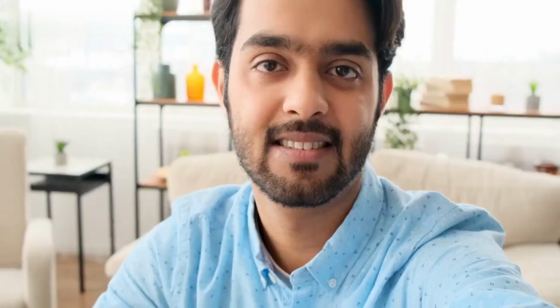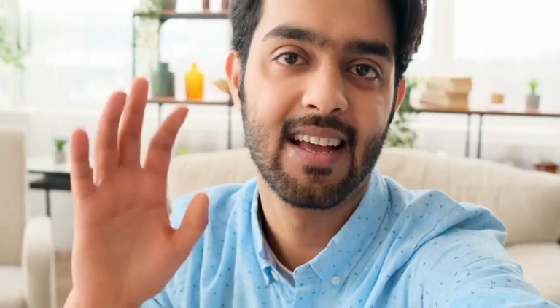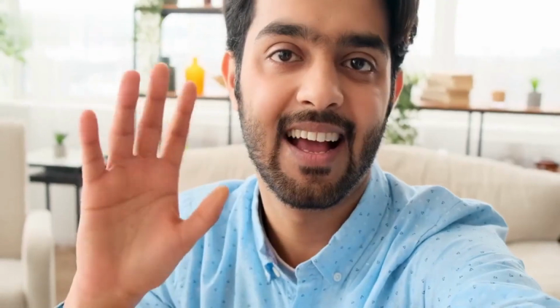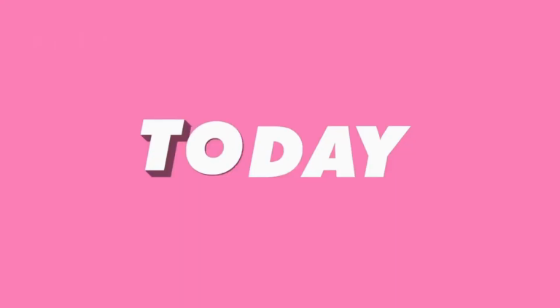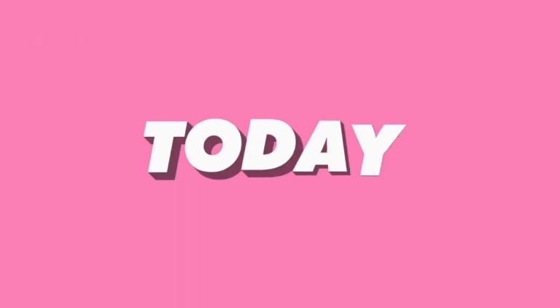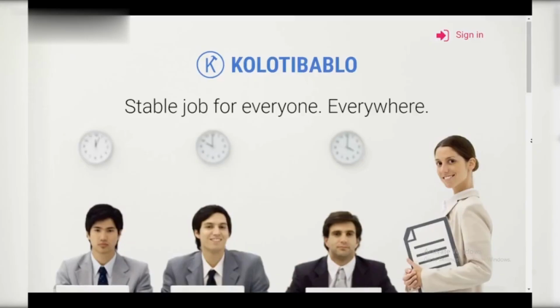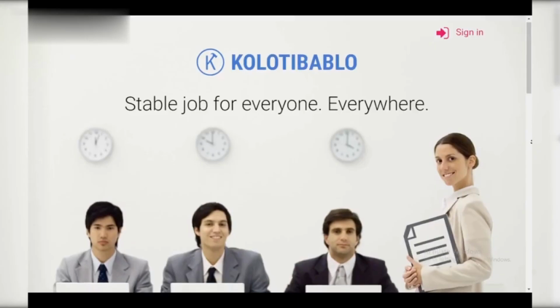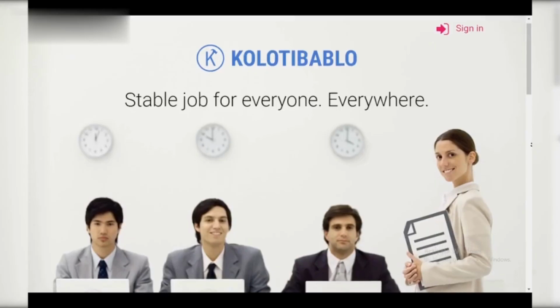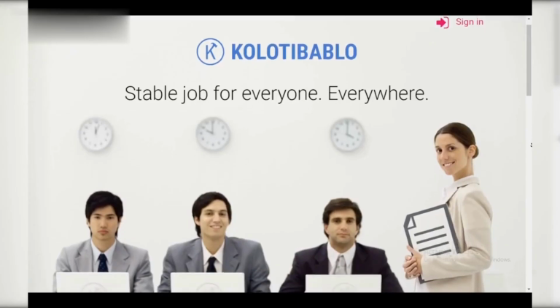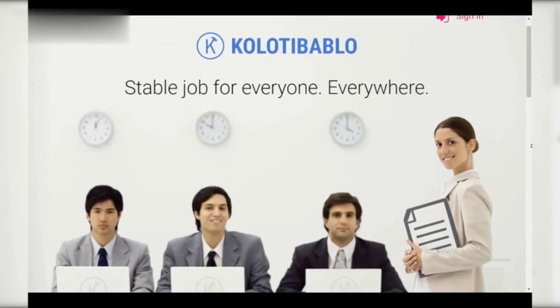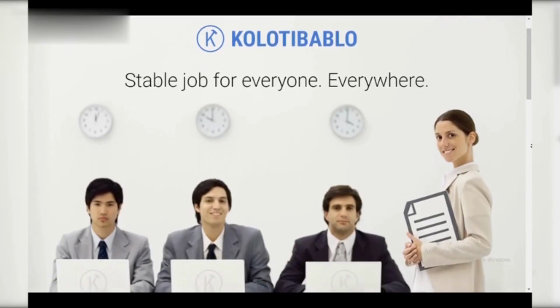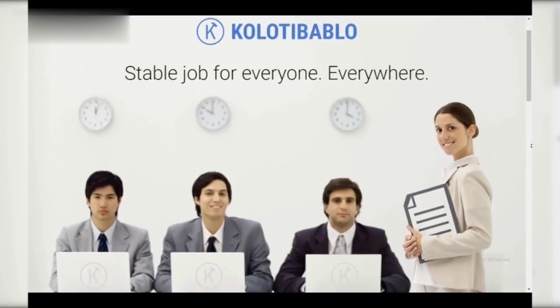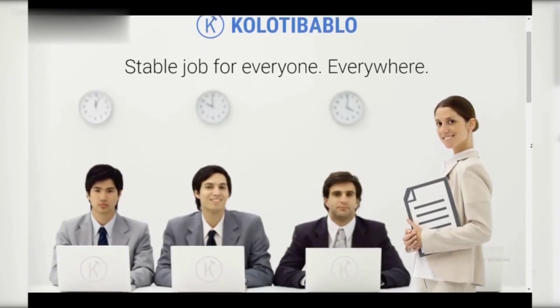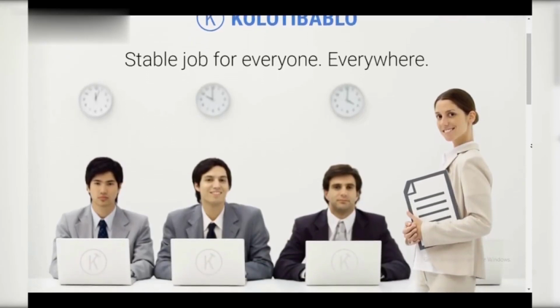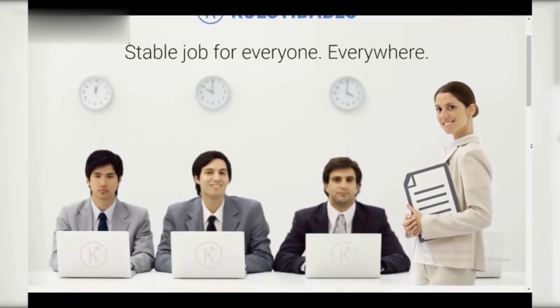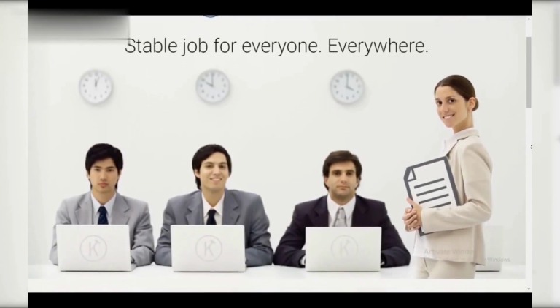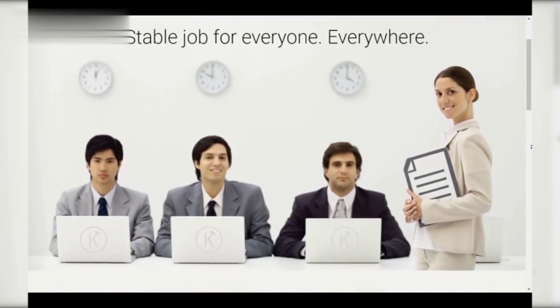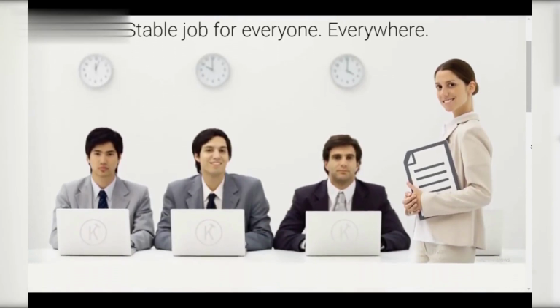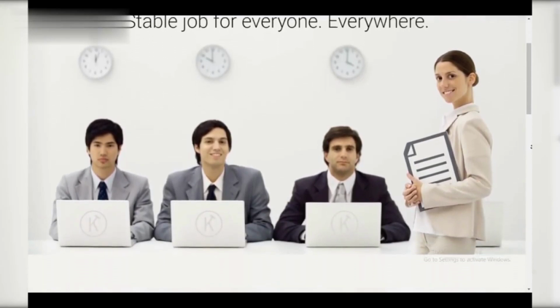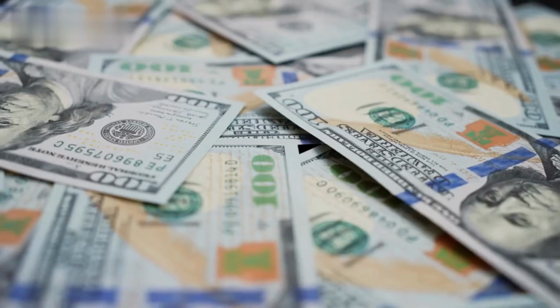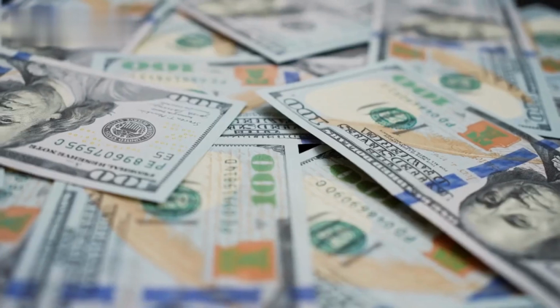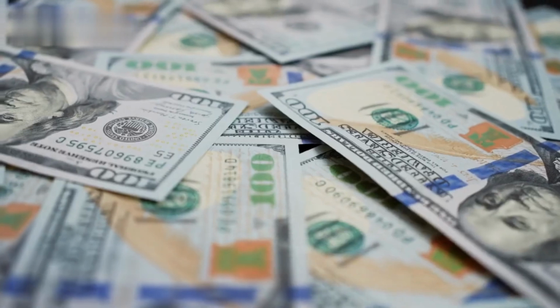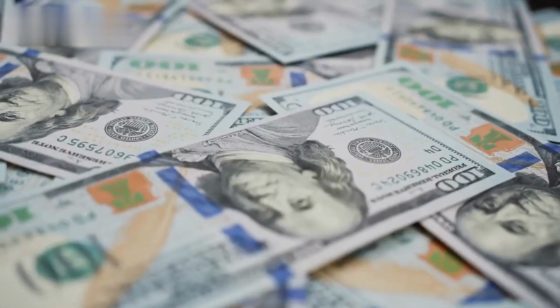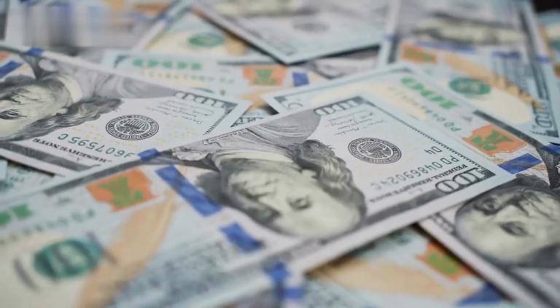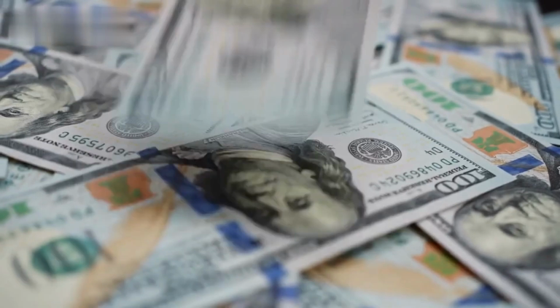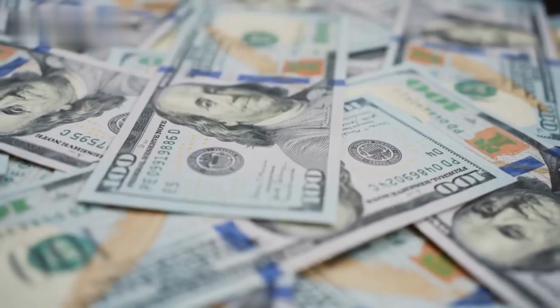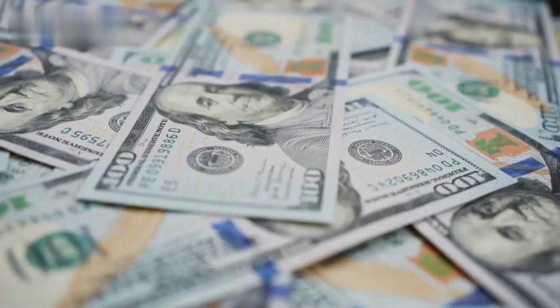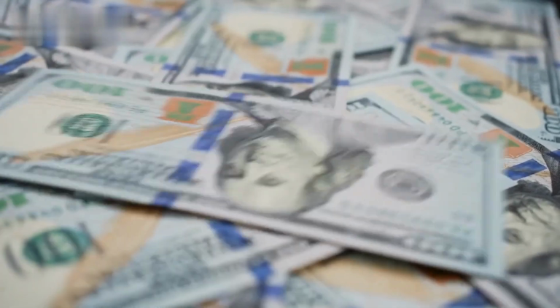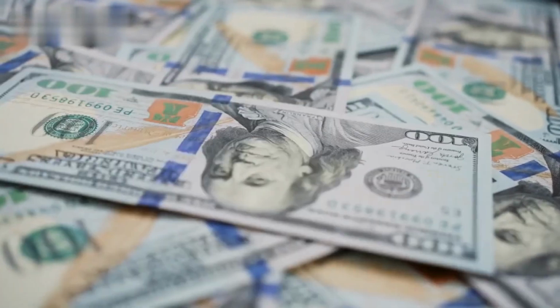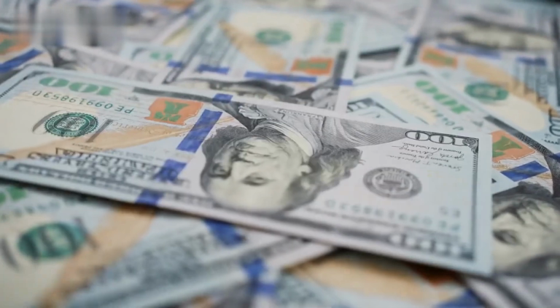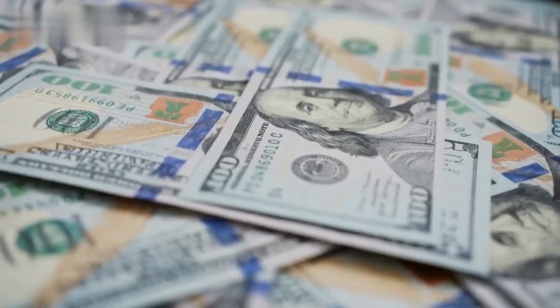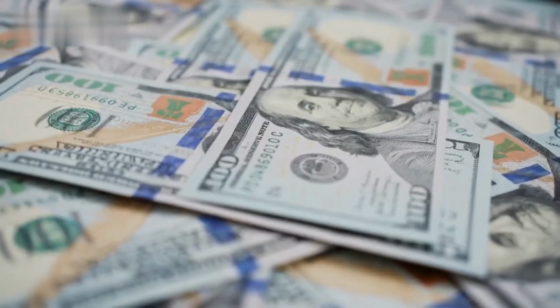Hey everyone, today we're tackling how to withdraw your hard-earned cash from Cotibablo. Let's see how to convert those points into real money in under a minute.